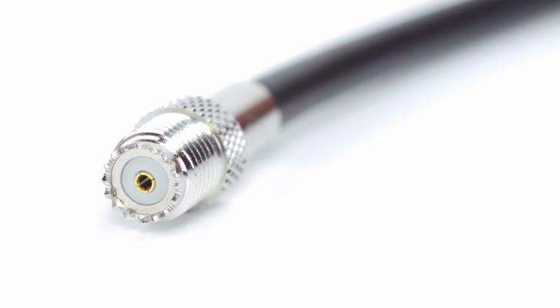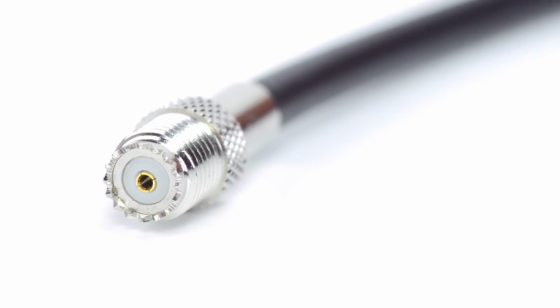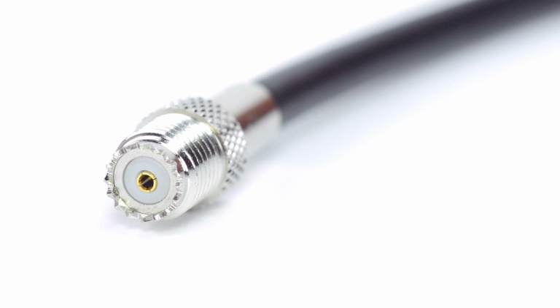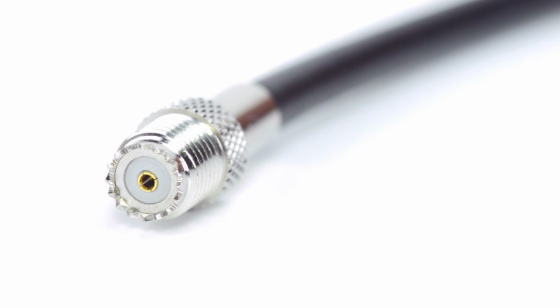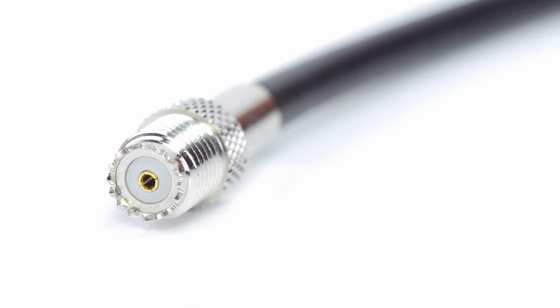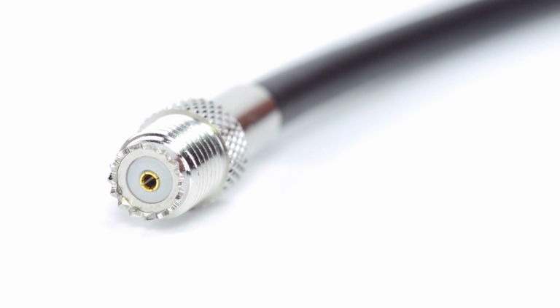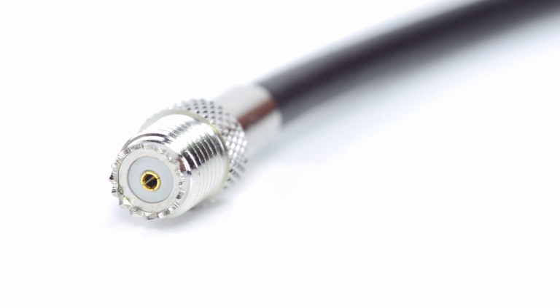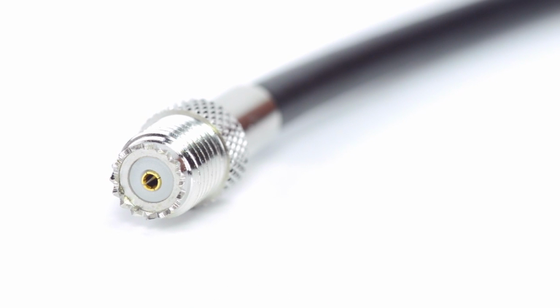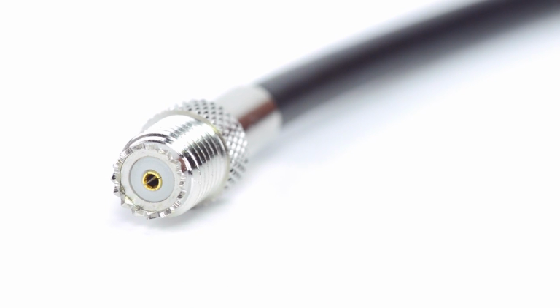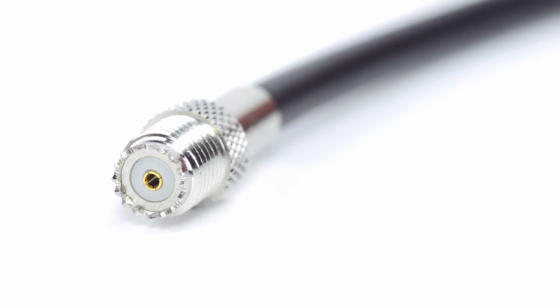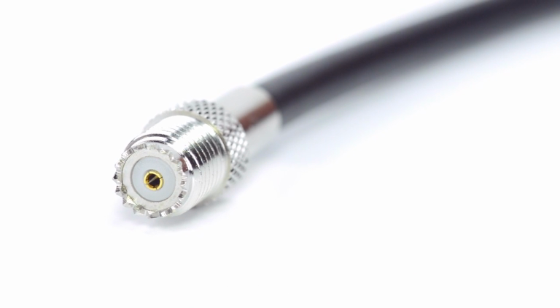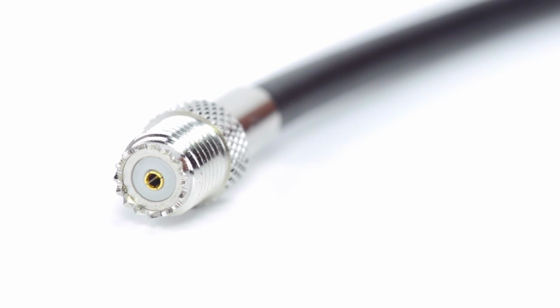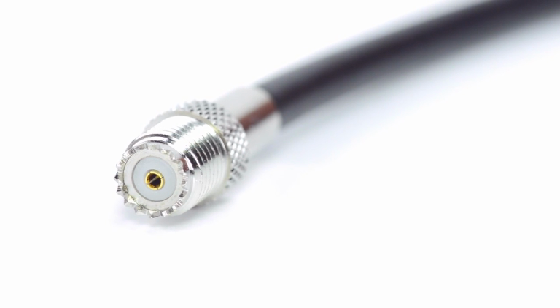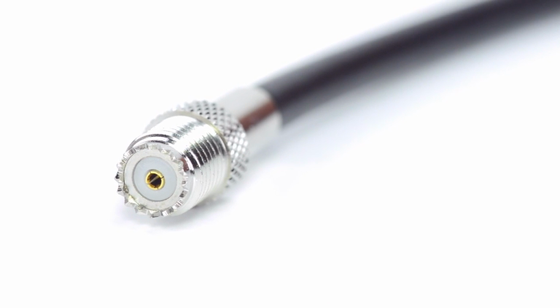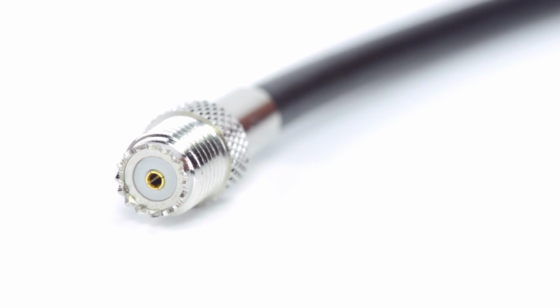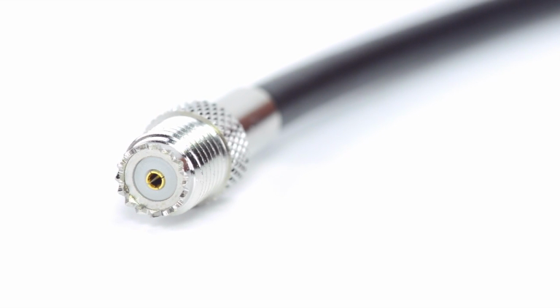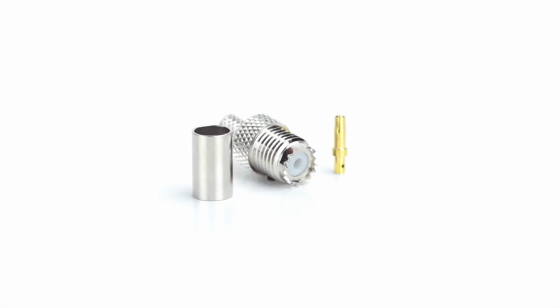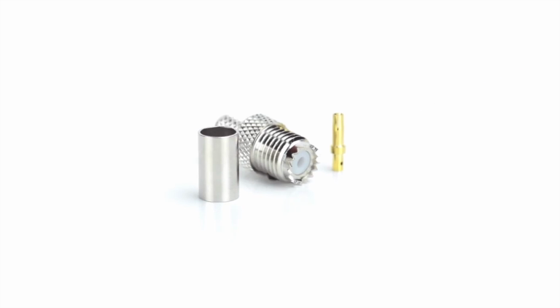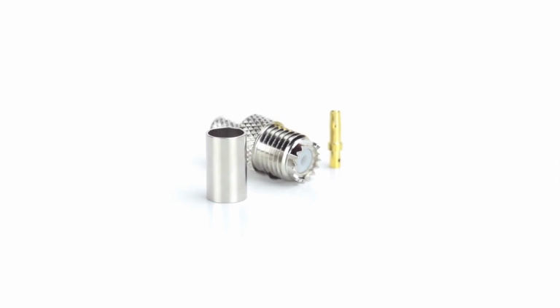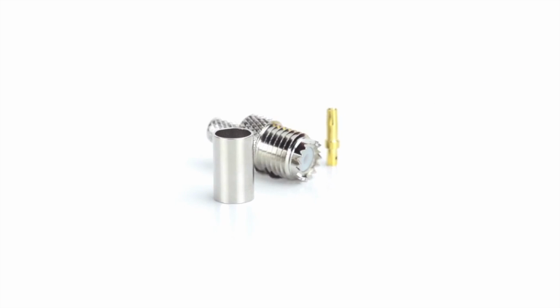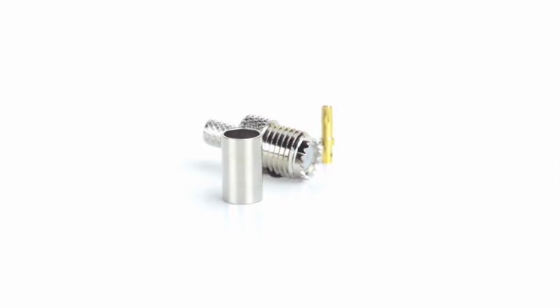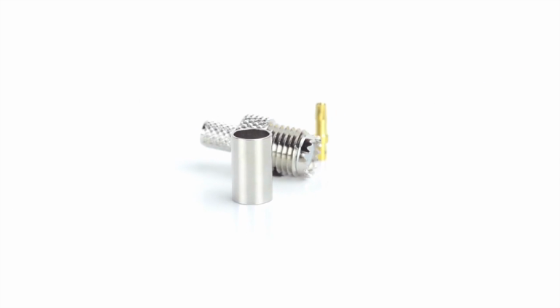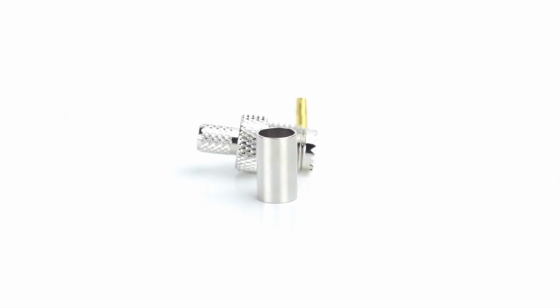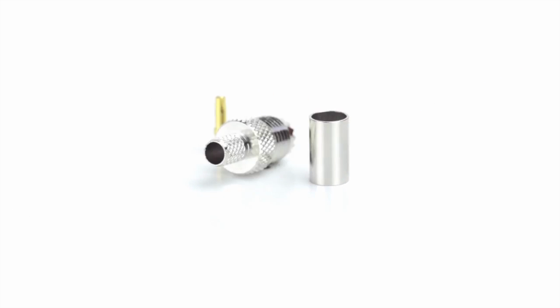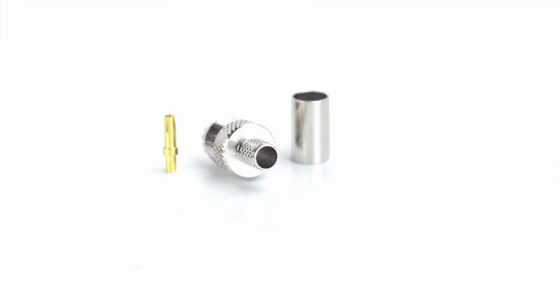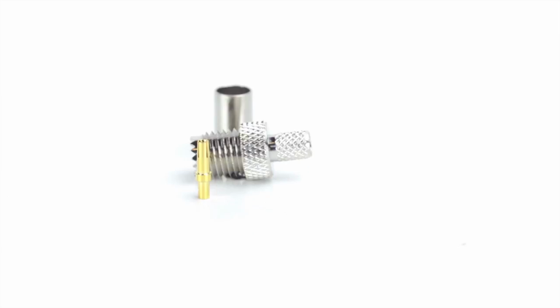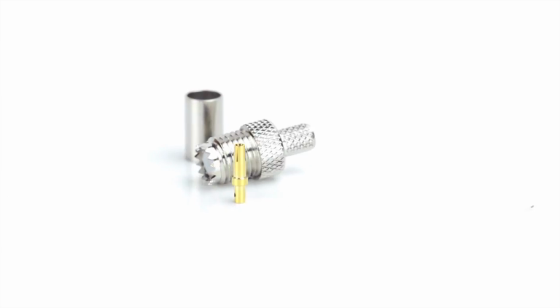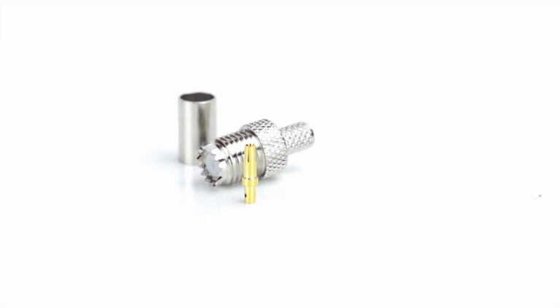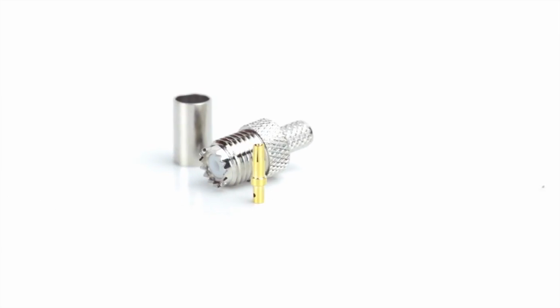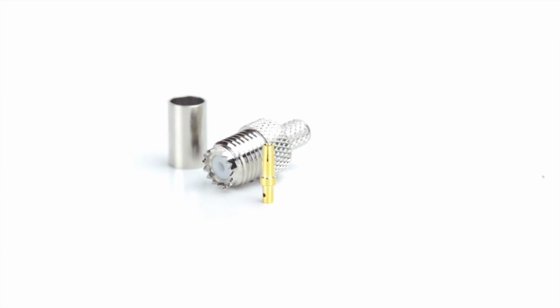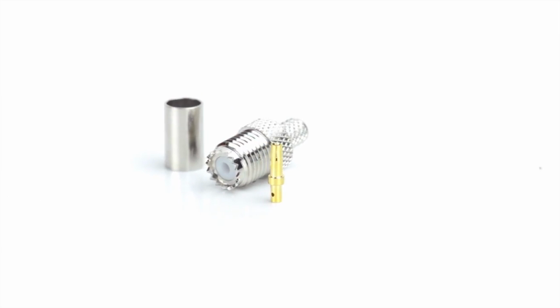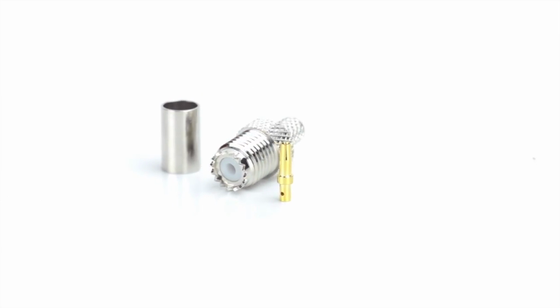Congratulations, you have successfully installed the Mini UHF connector. For all of your cable and connector needs, choose ShowMeCables.